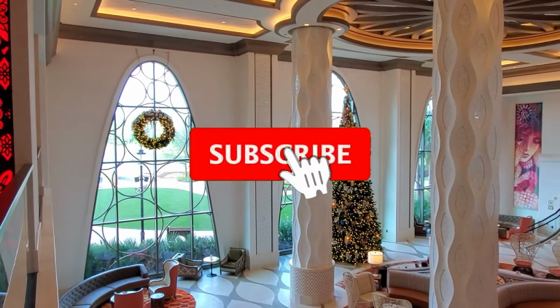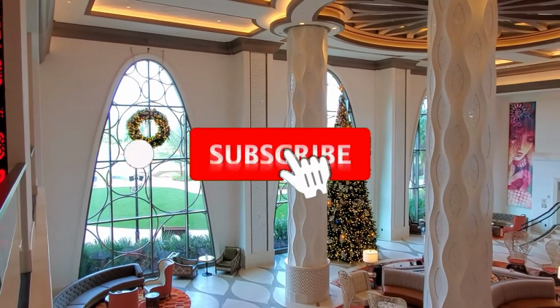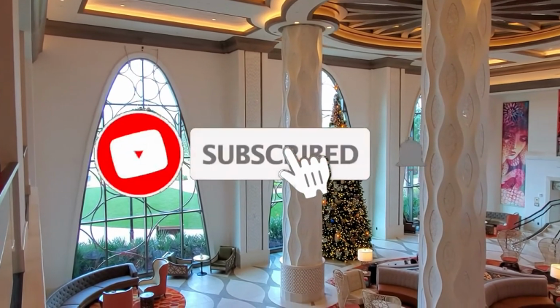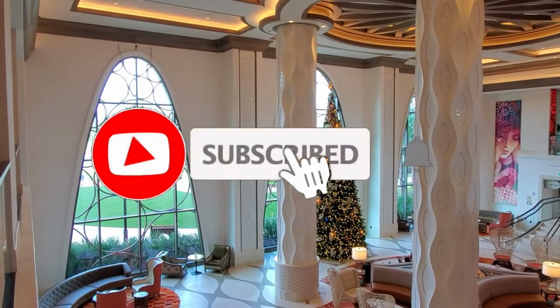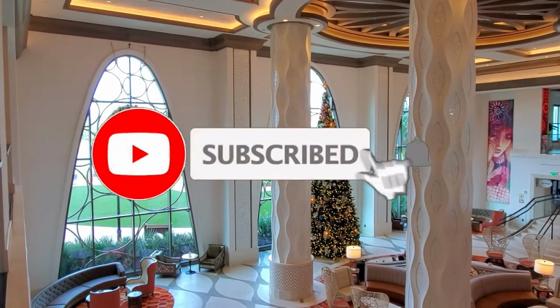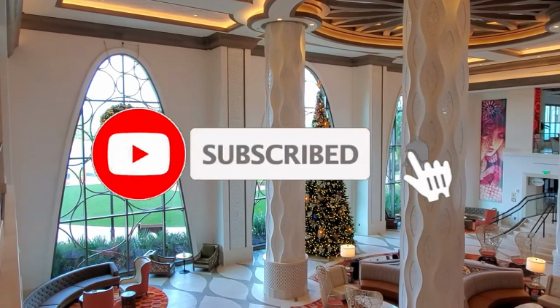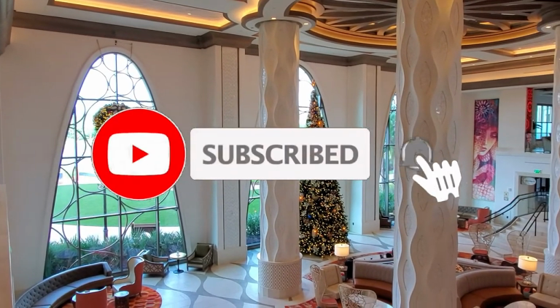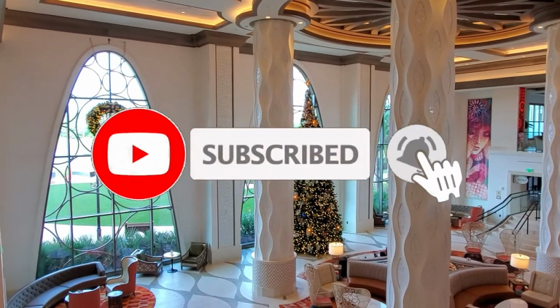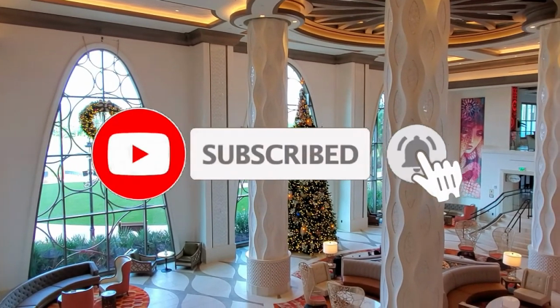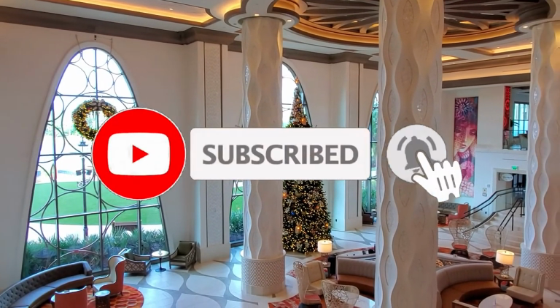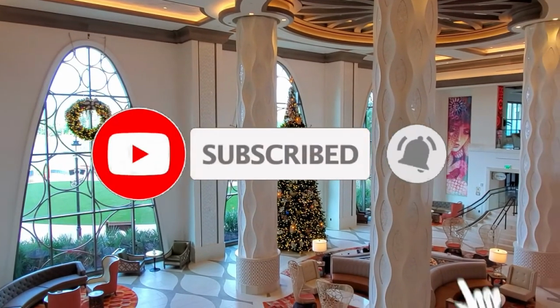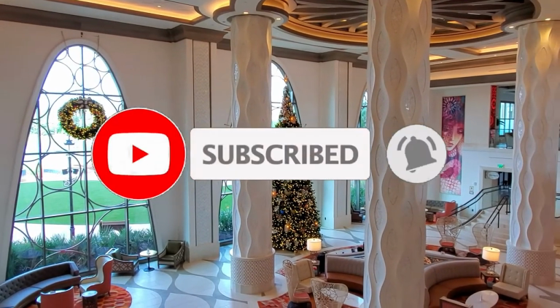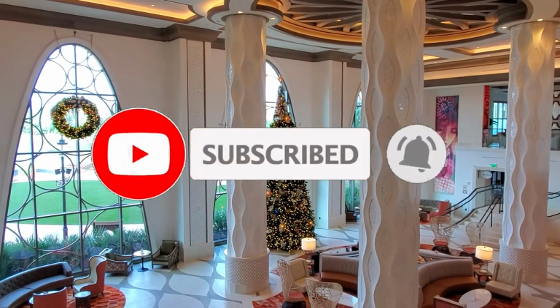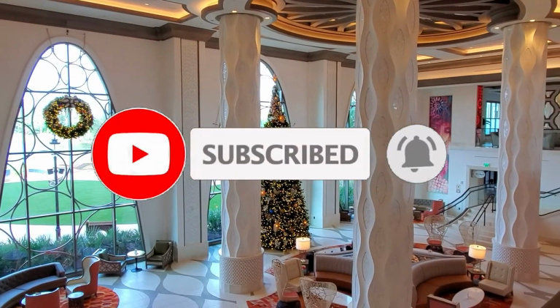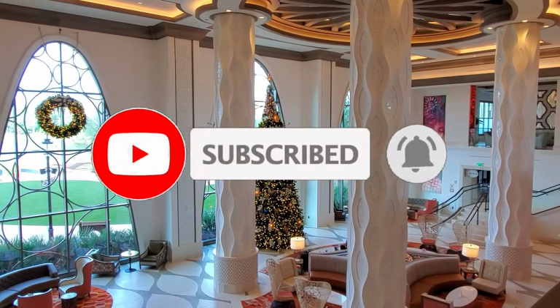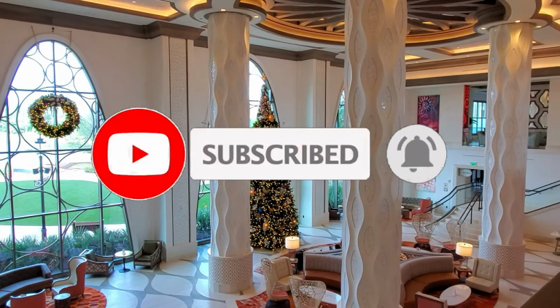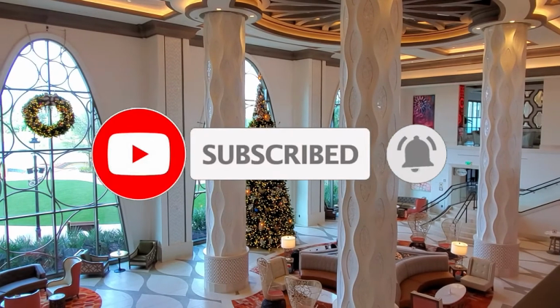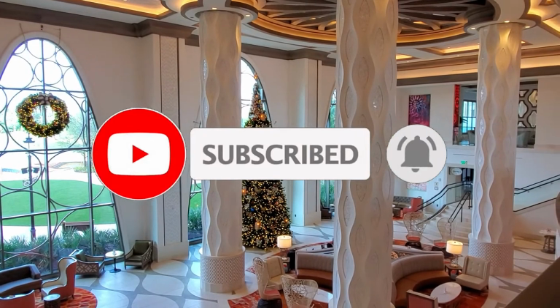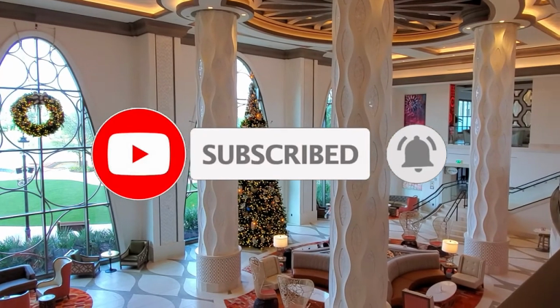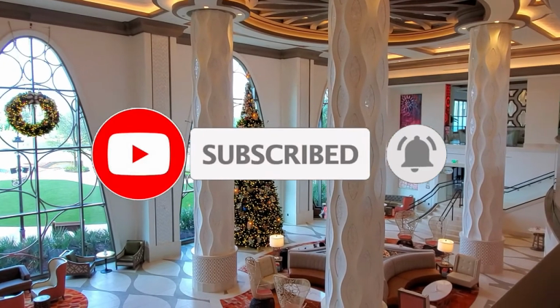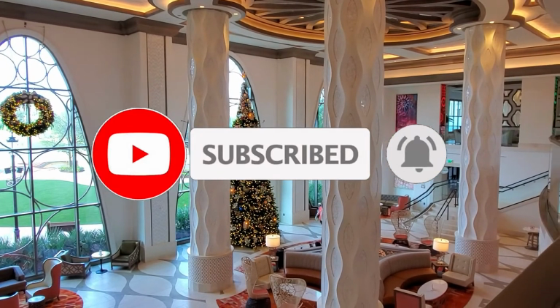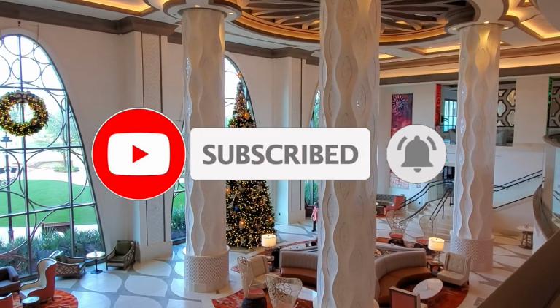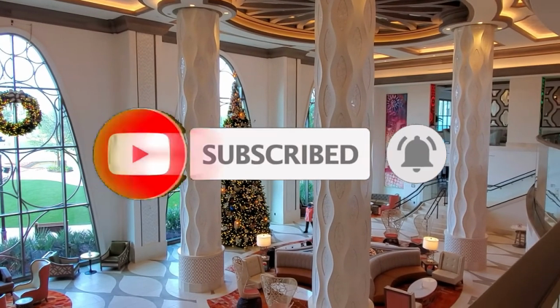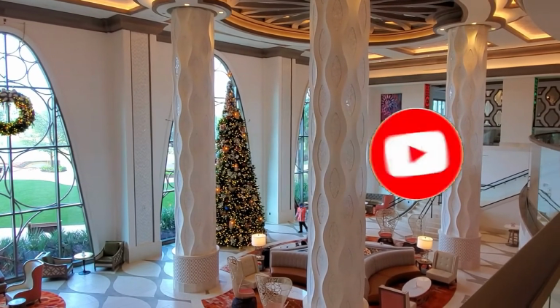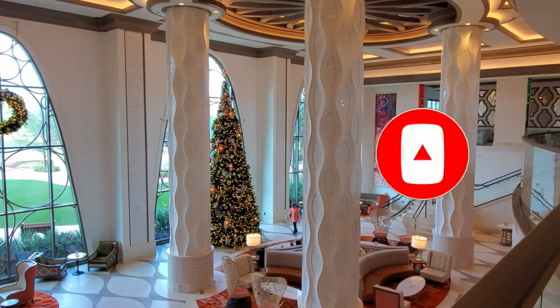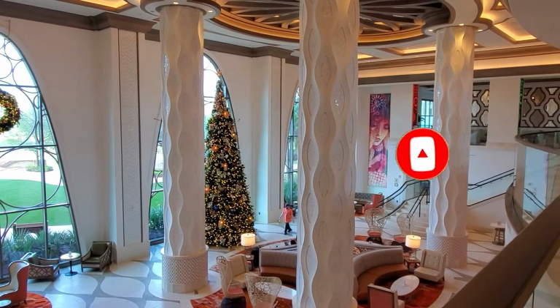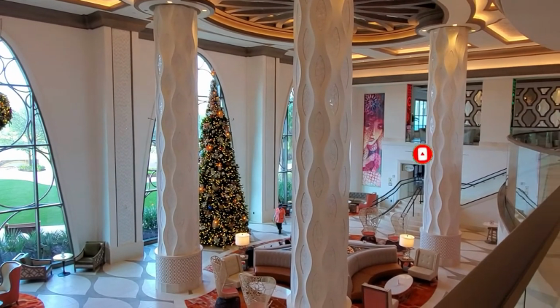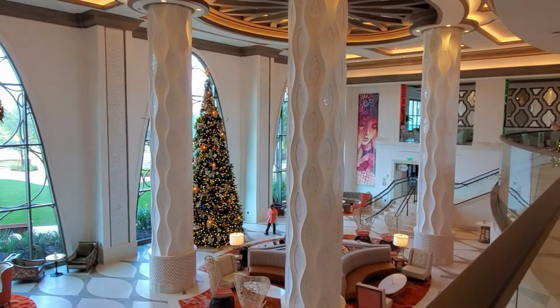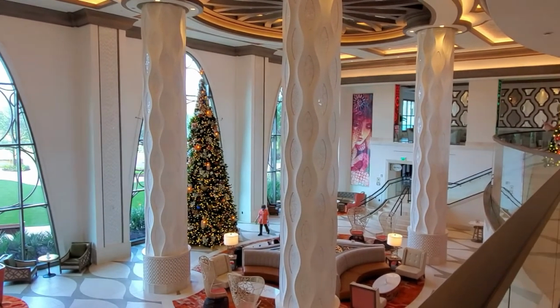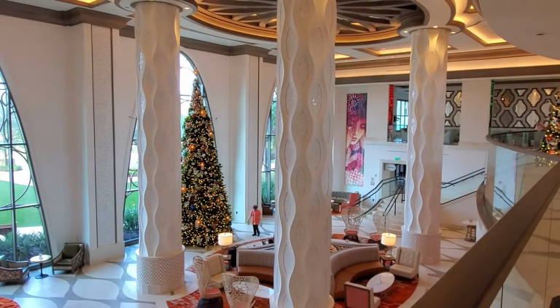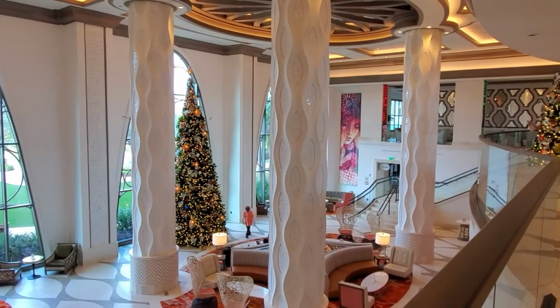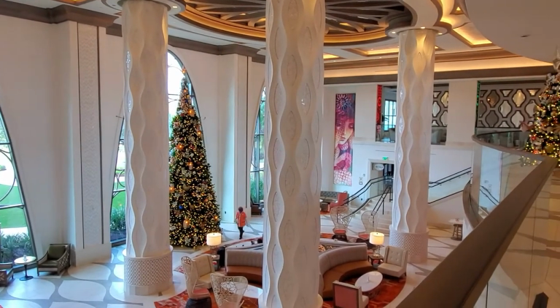If you haven't already, please subscribe, like, comment, and share your experiences if you've ever been to this resort.